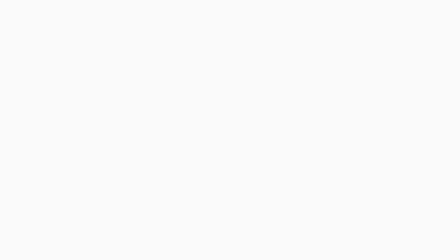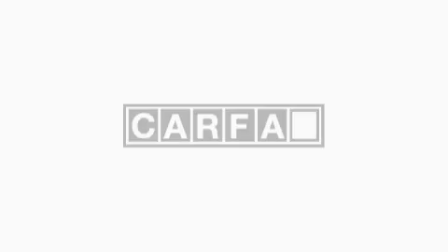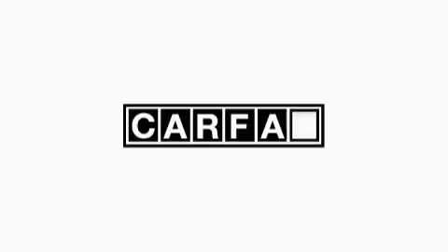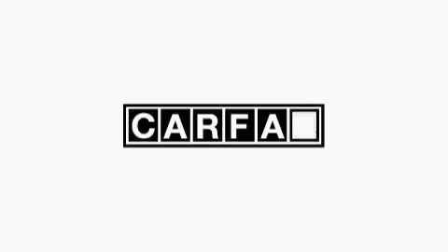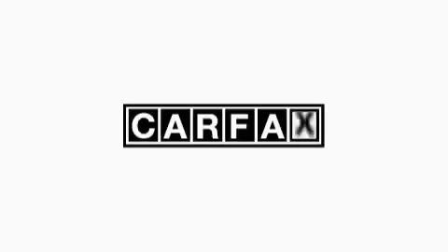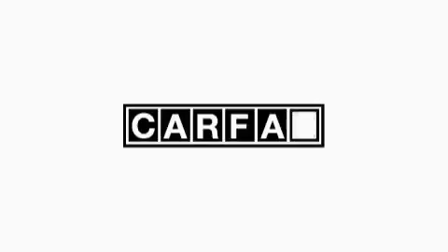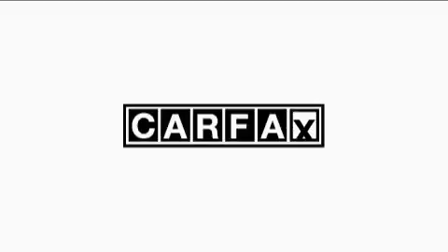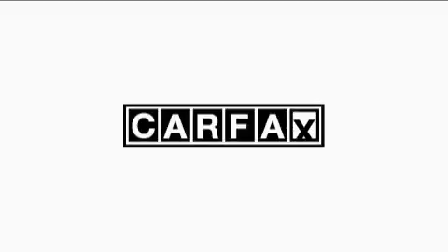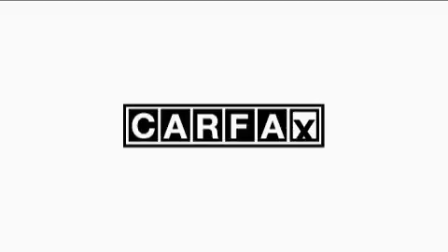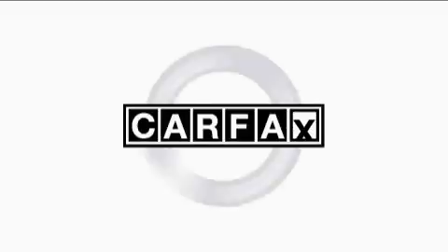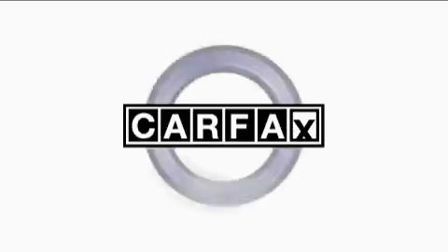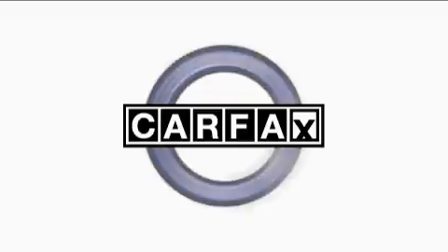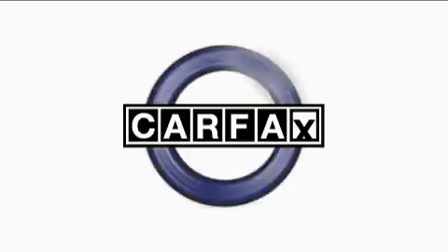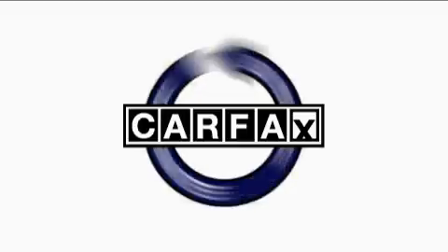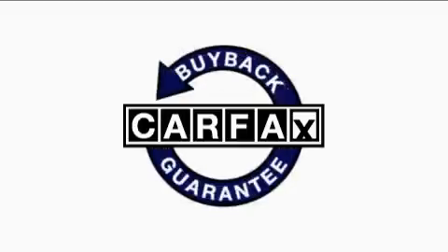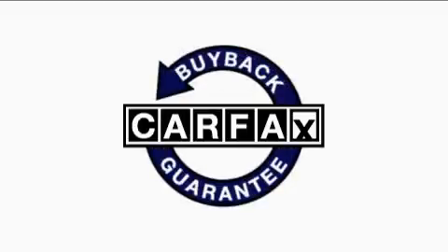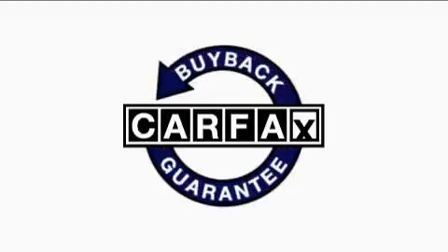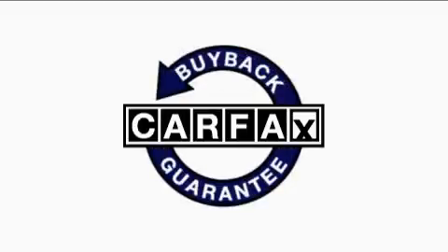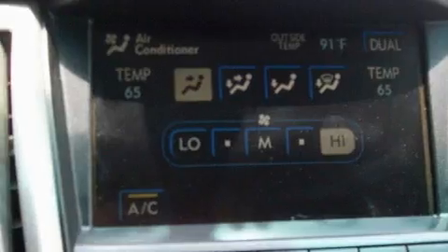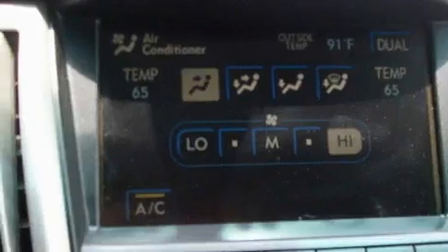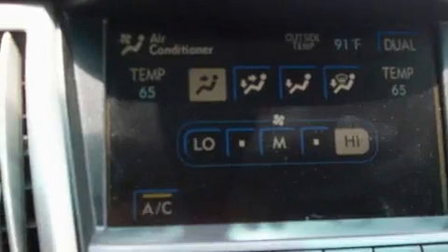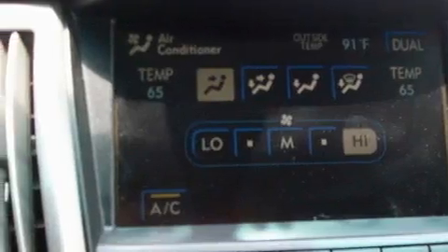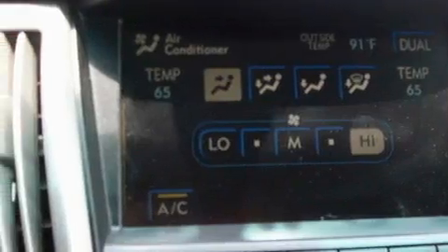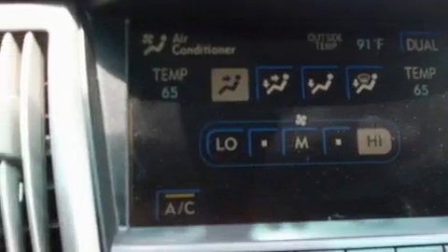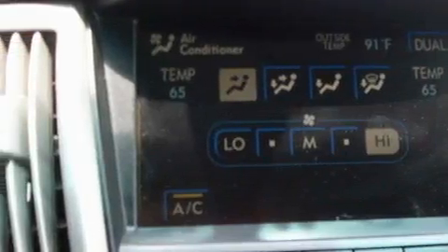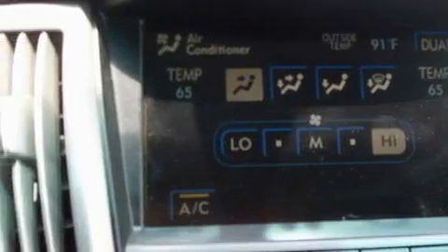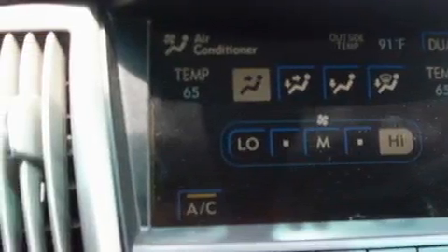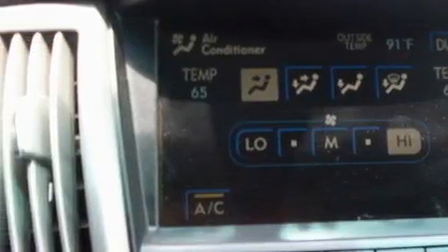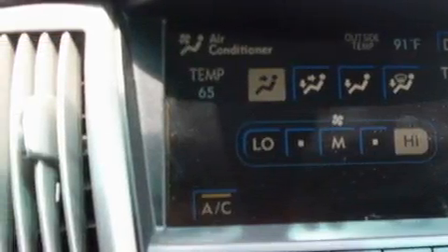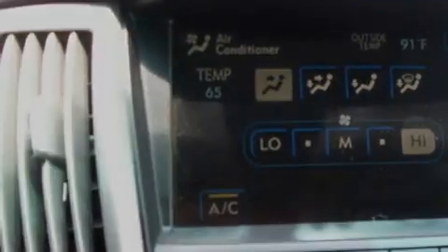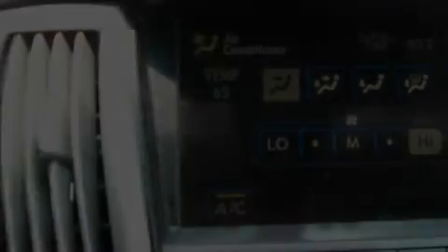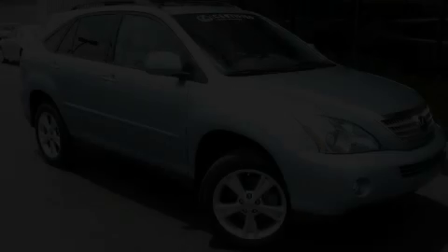Not to mention that this Lexus qualifies for the Carfax buyback guarantee. Contact us today to arrange your test drive.